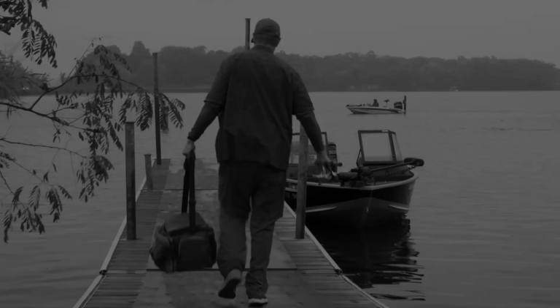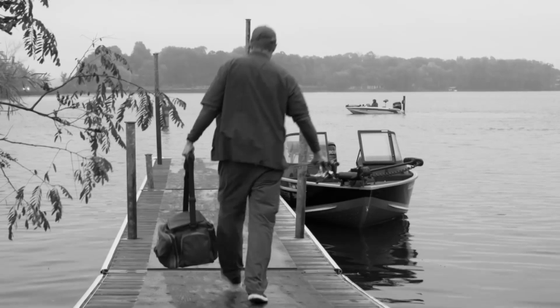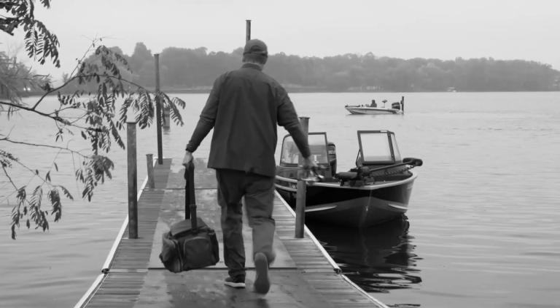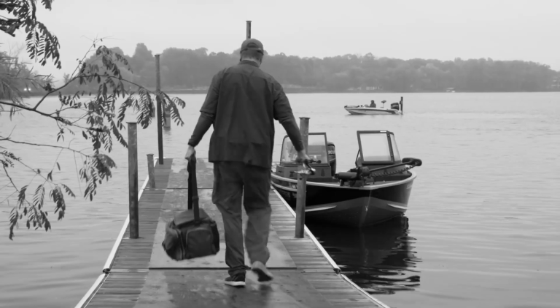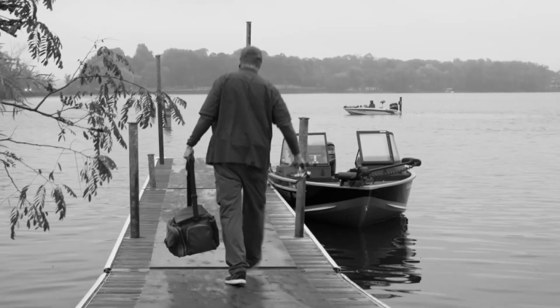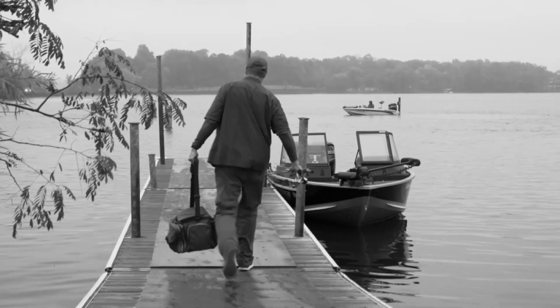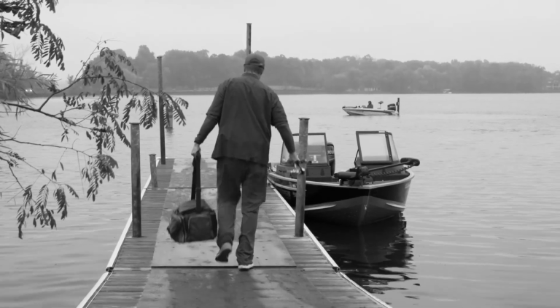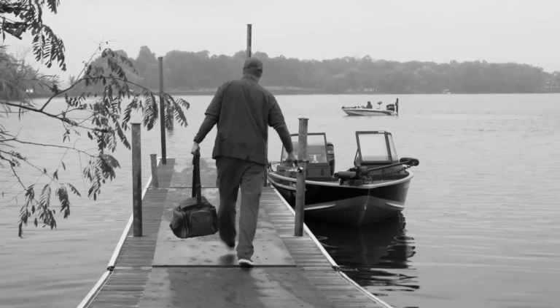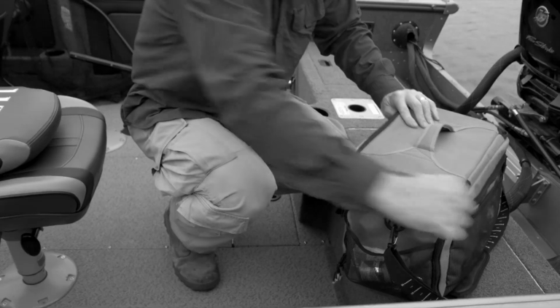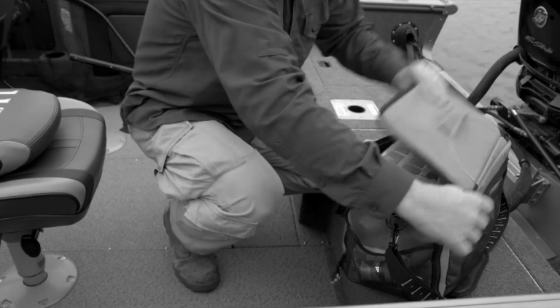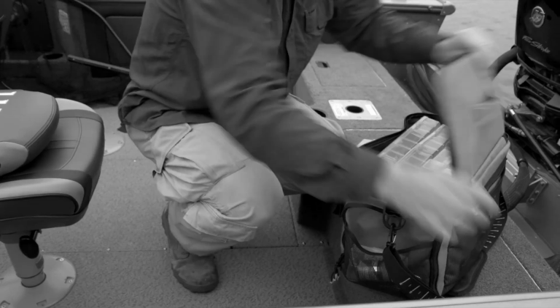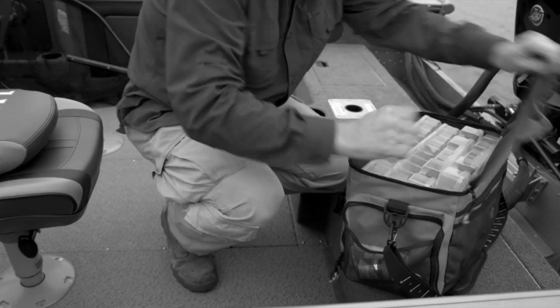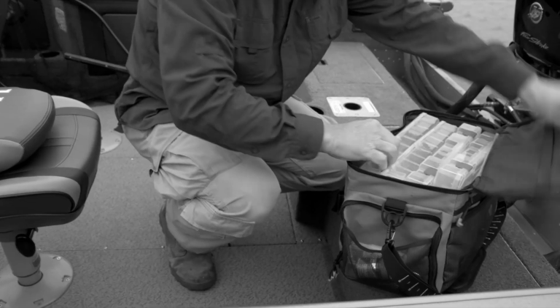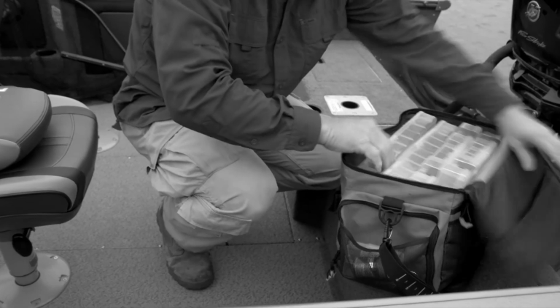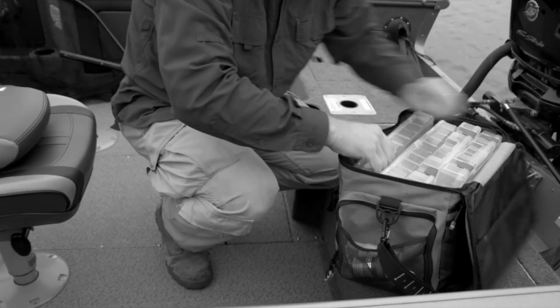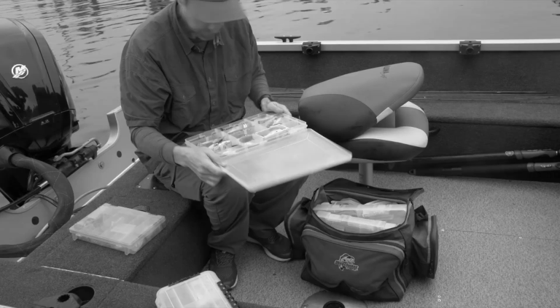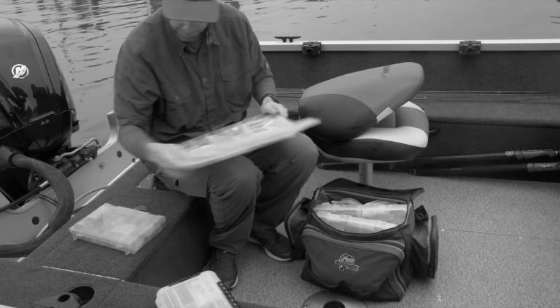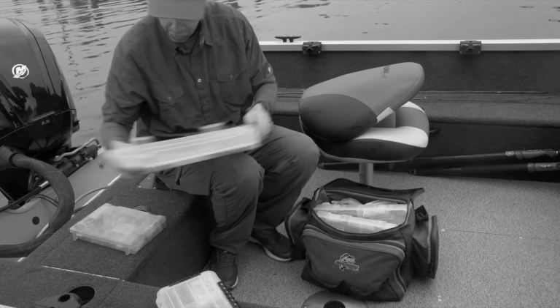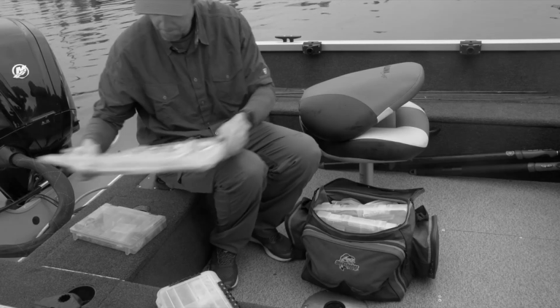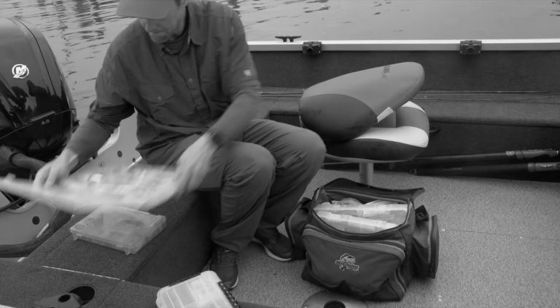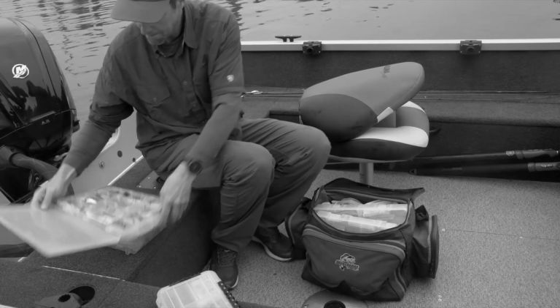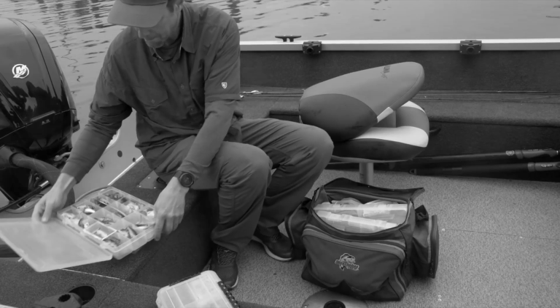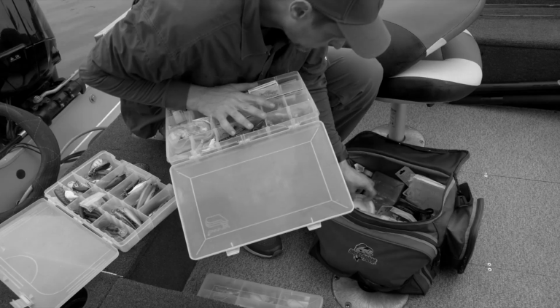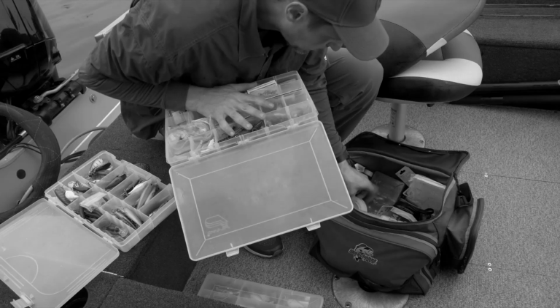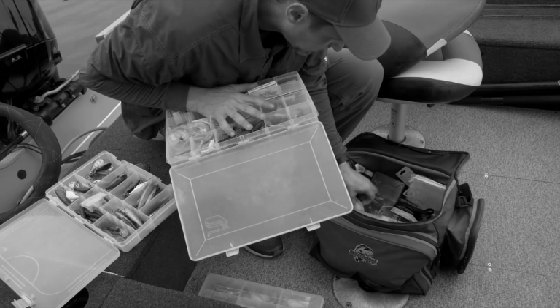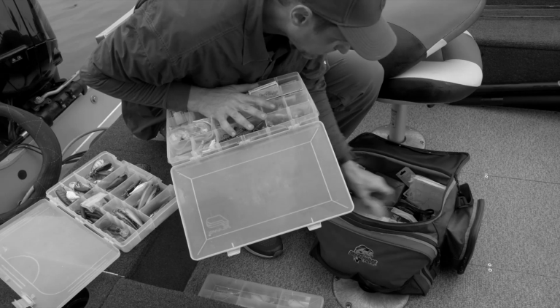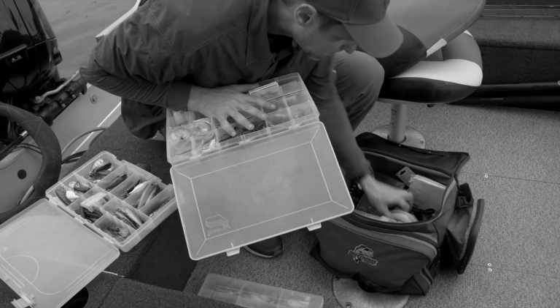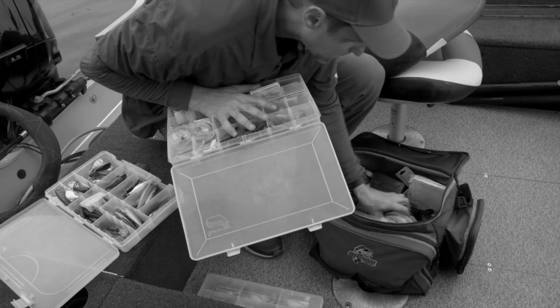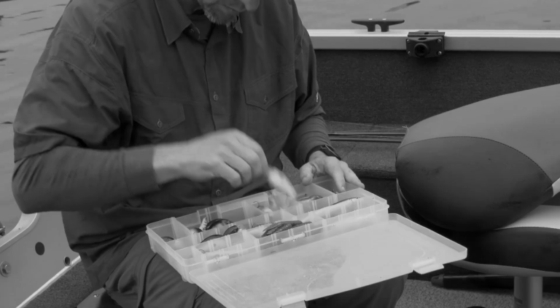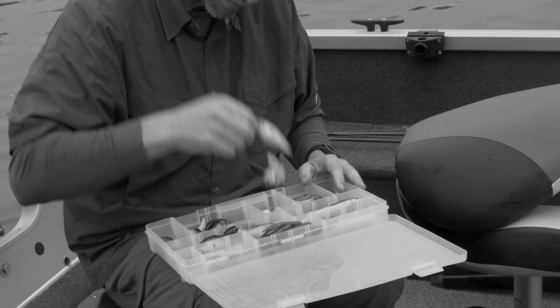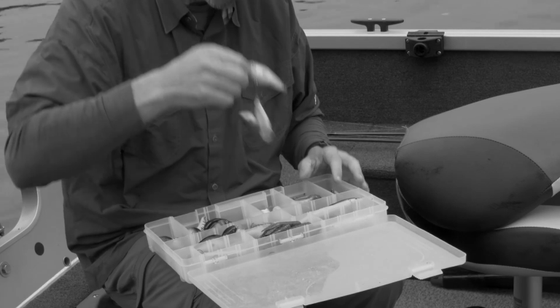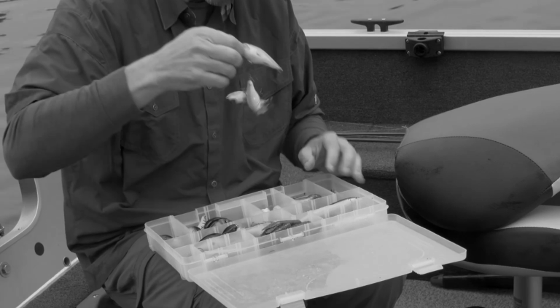The Tackle Box. It's gotten too big, takes up too much space, and lures get lost or tangled.